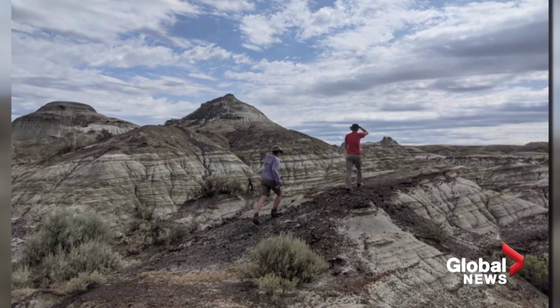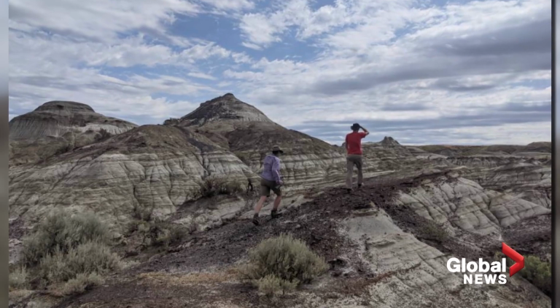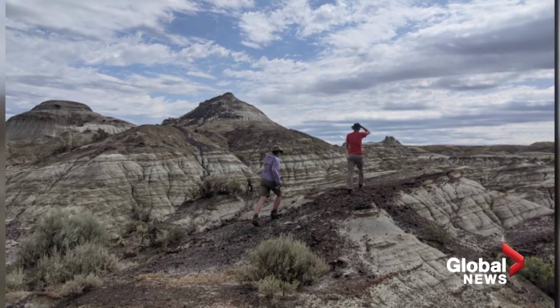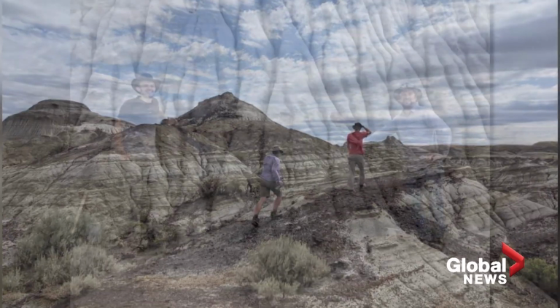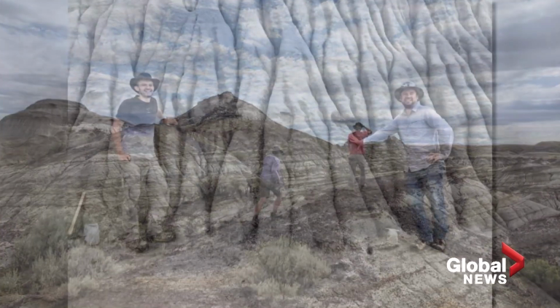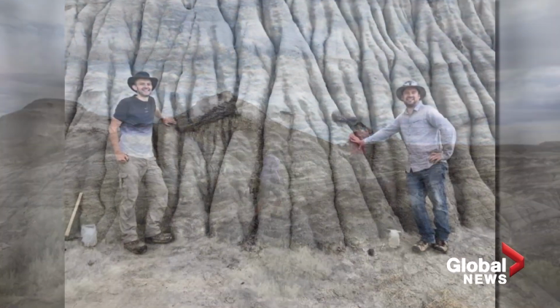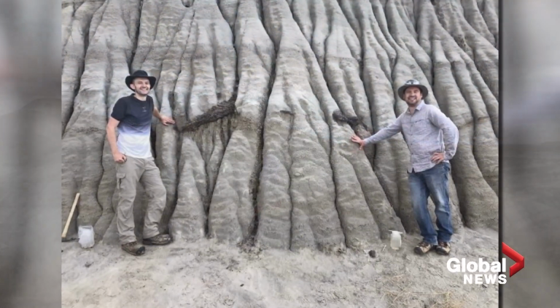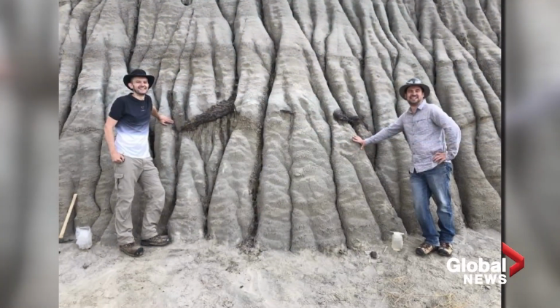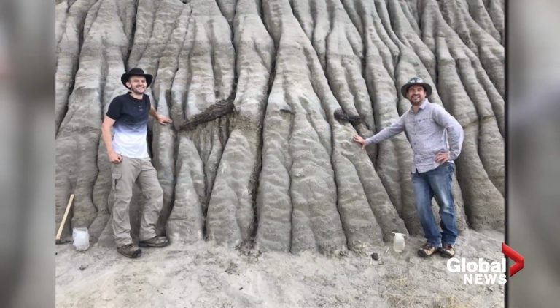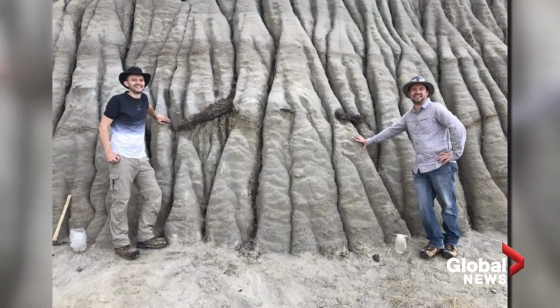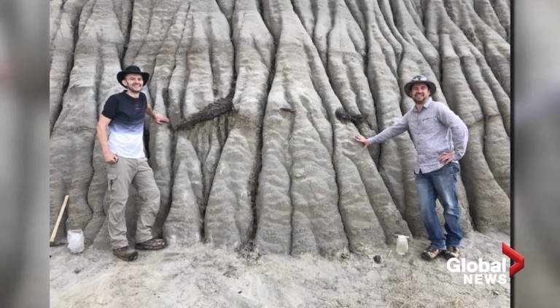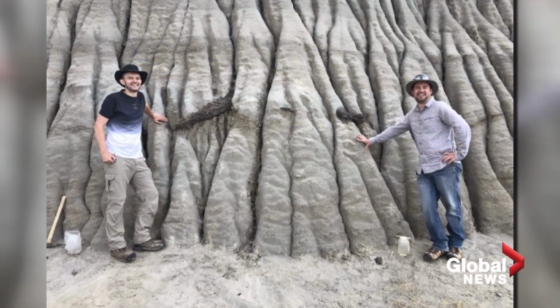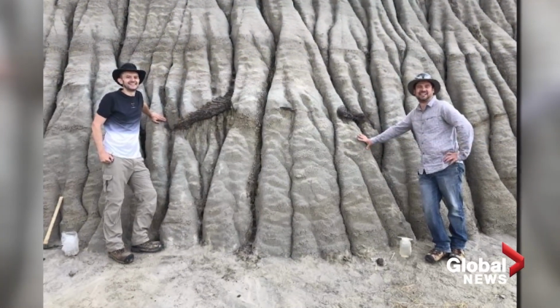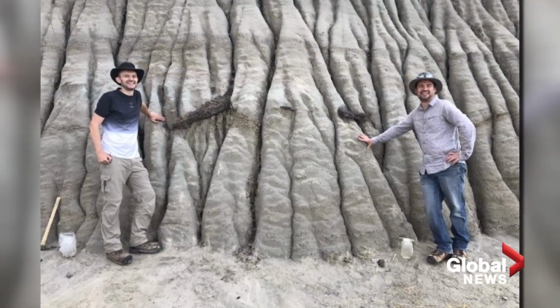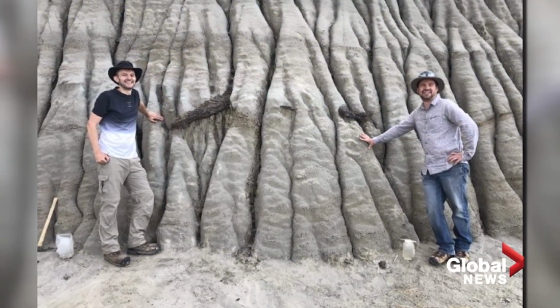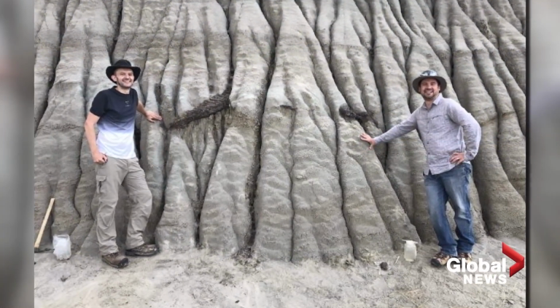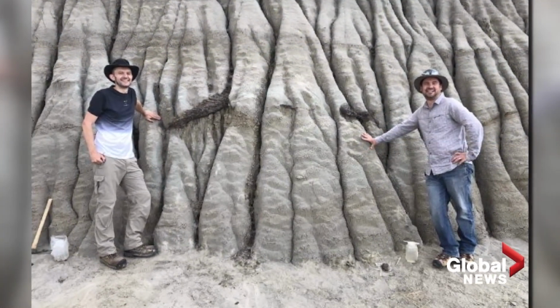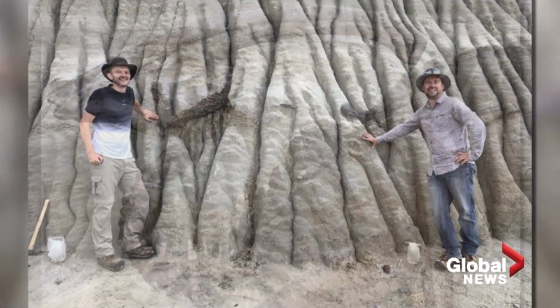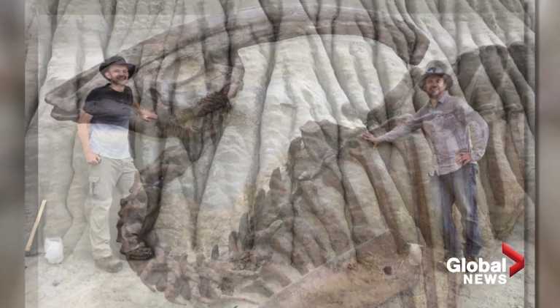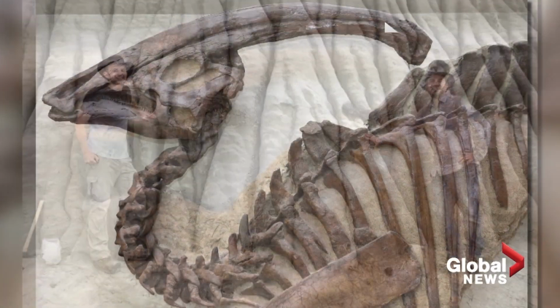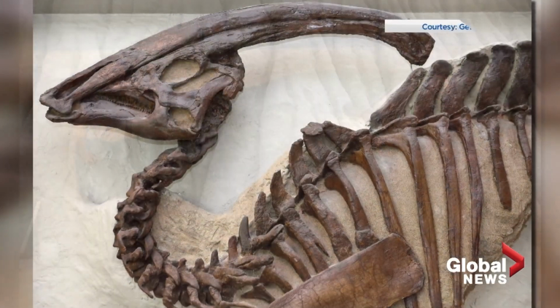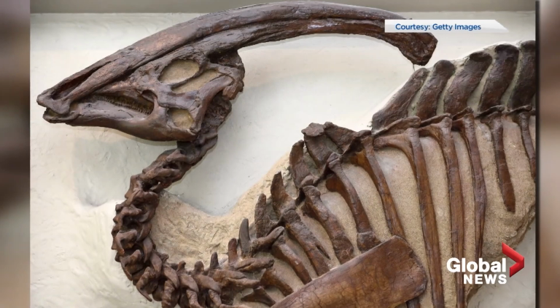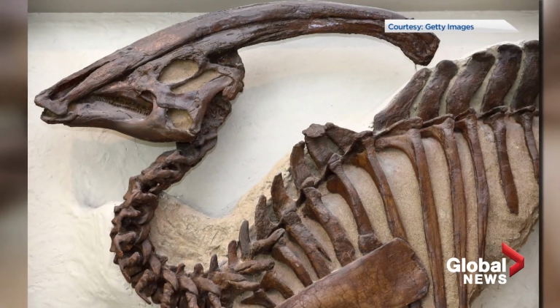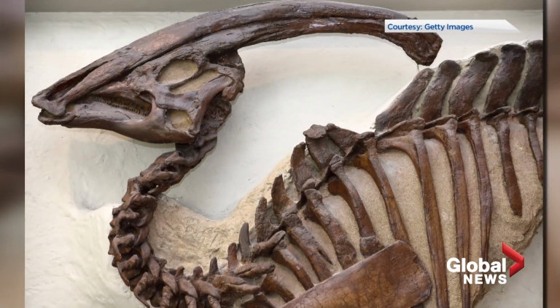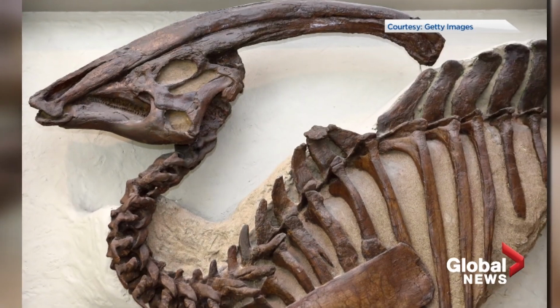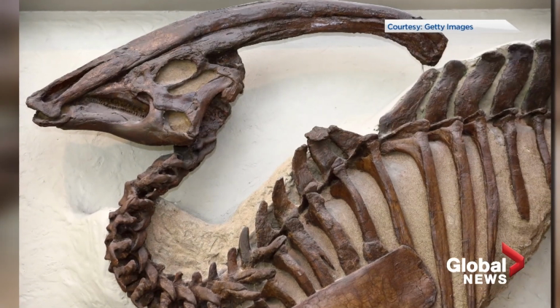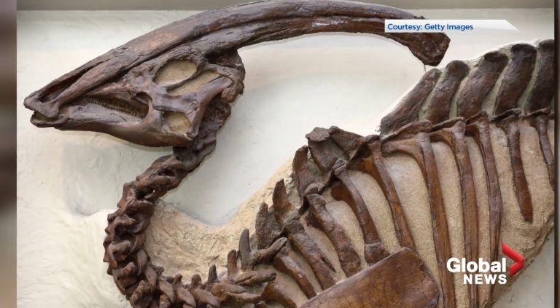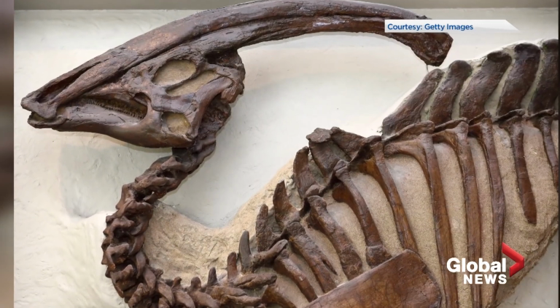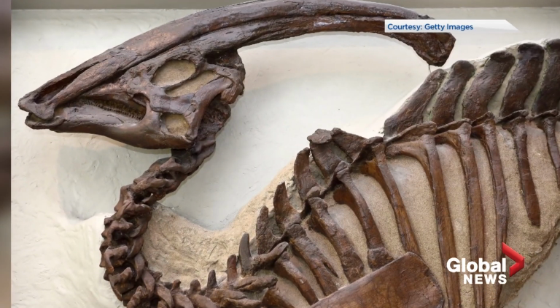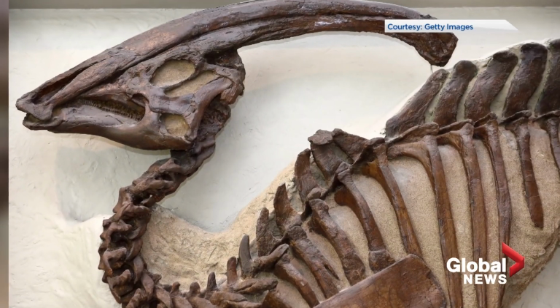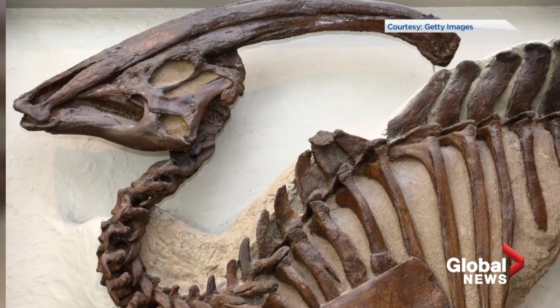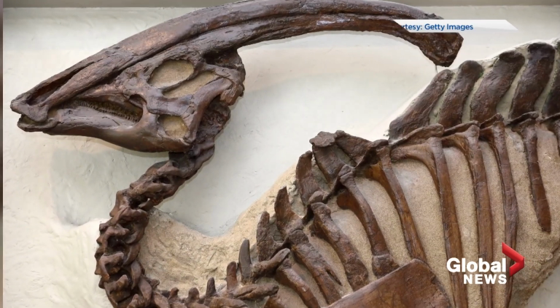This summer, the team is working on uncovering the entire Hadrosaur fossil, one of the most common yet iconic dinosaurs in Alberta.